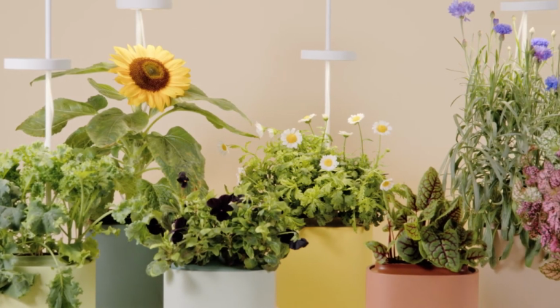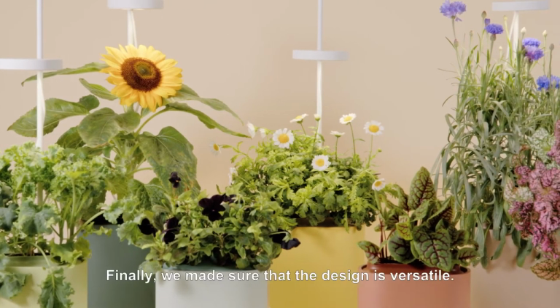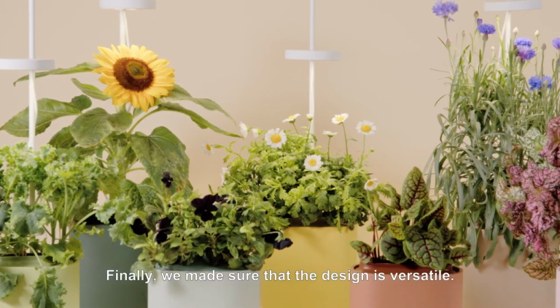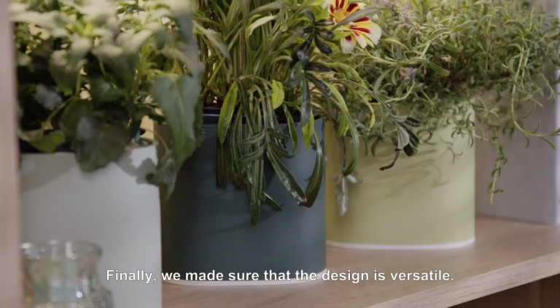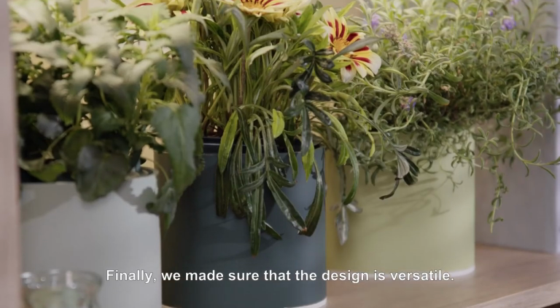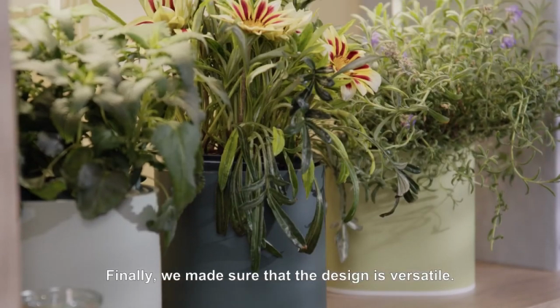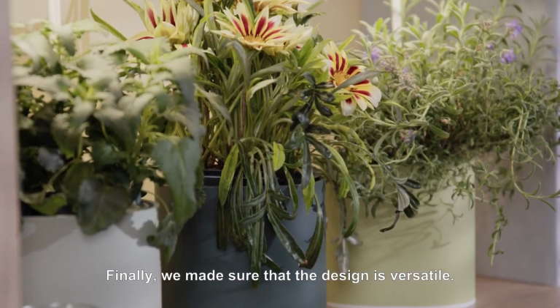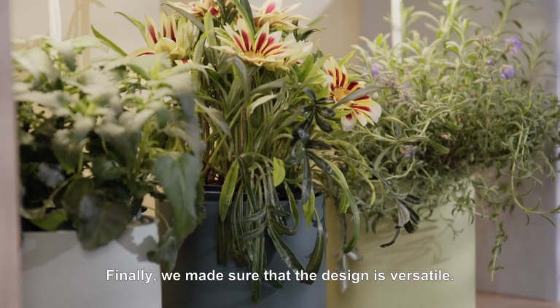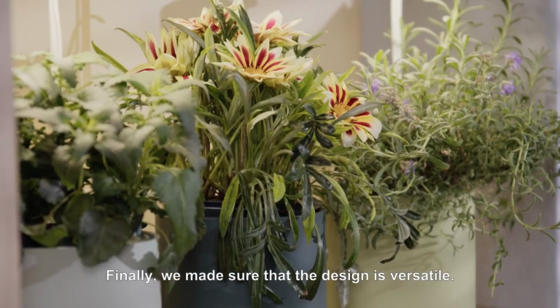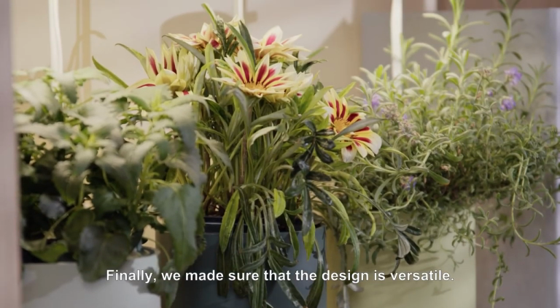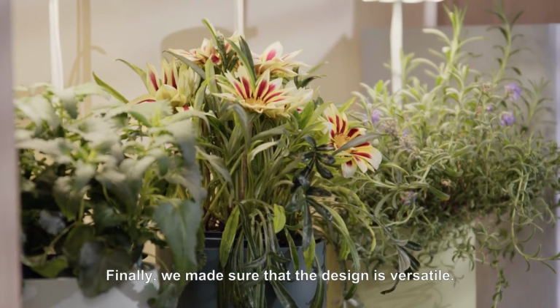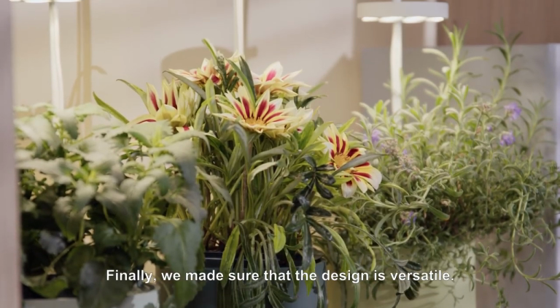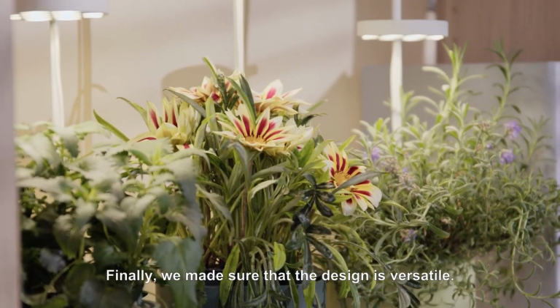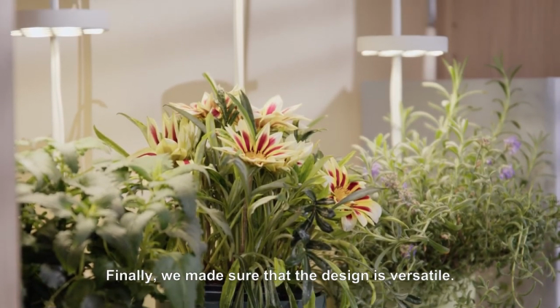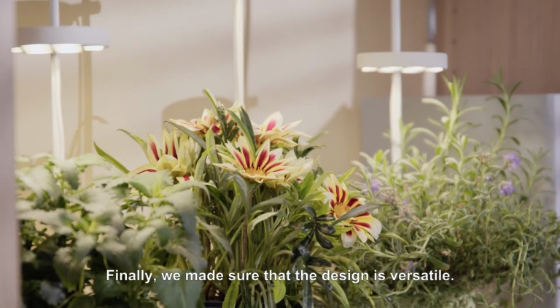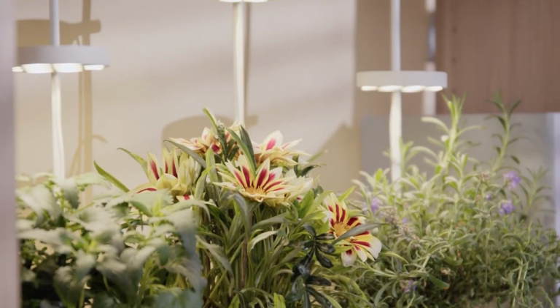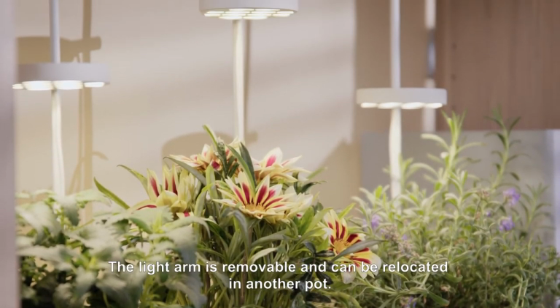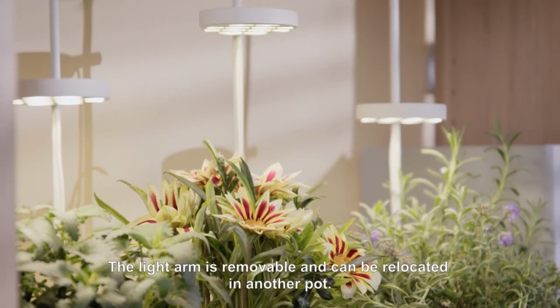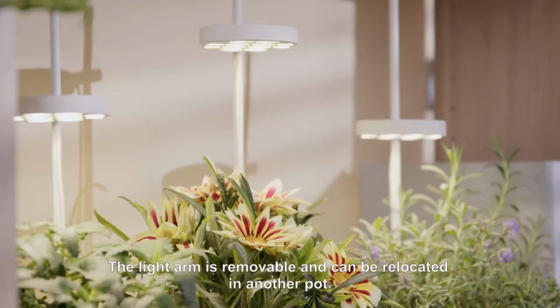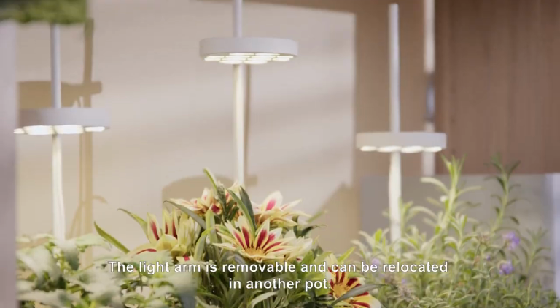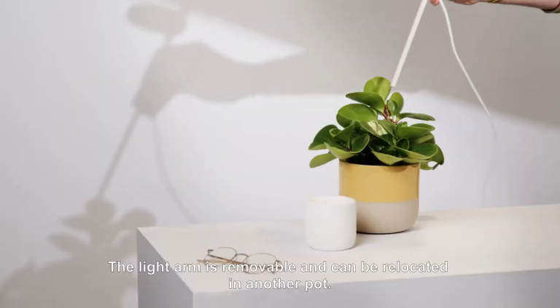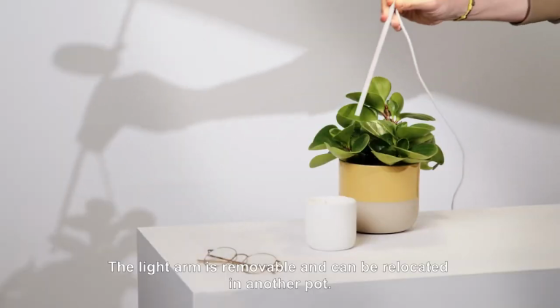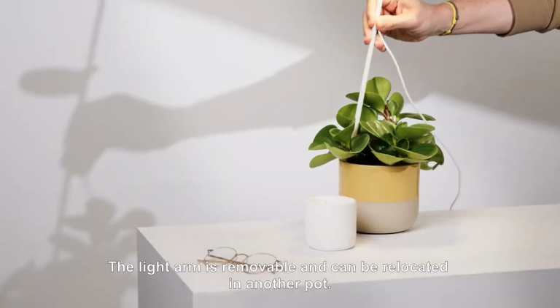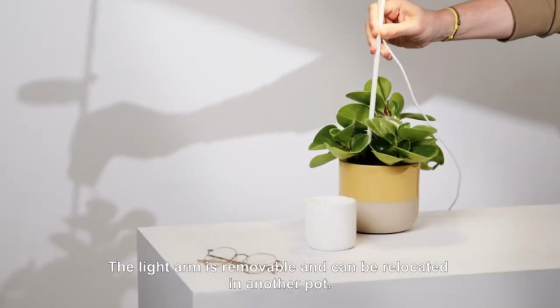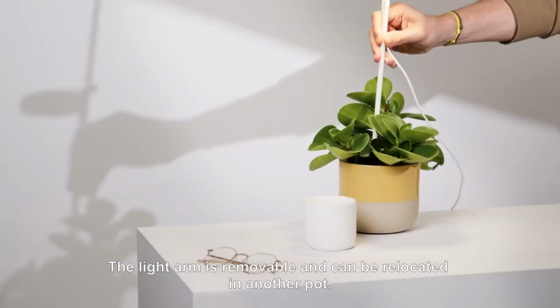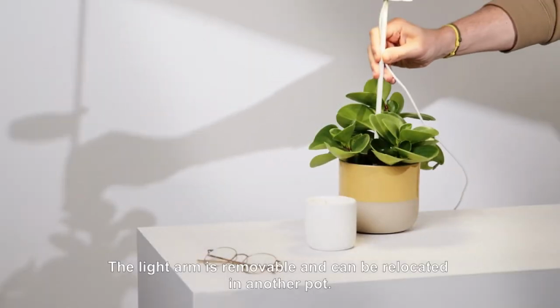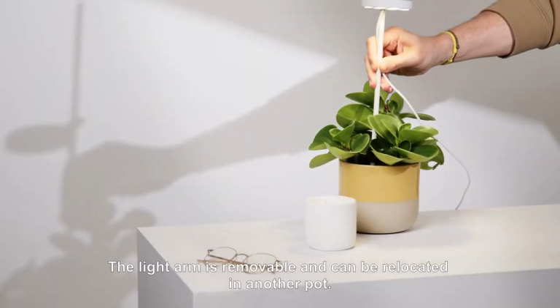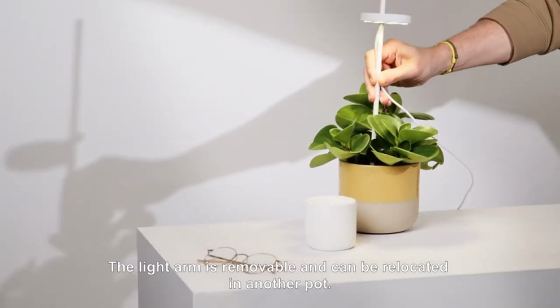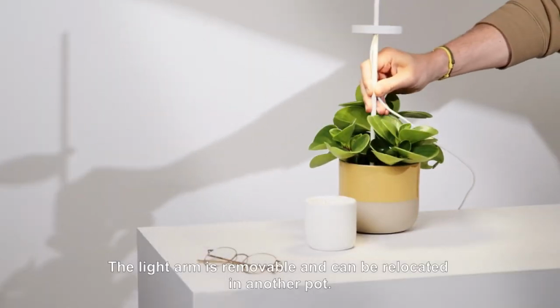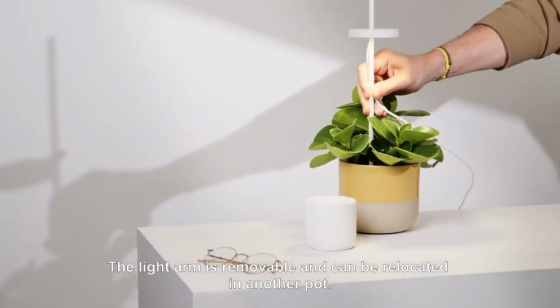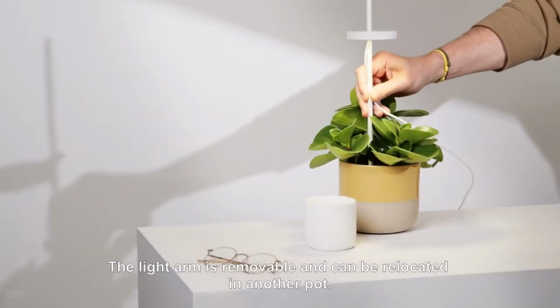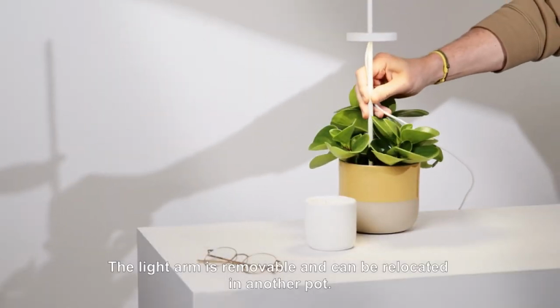Finally, we made sure that the design is versatile — the light arm is removable and can be relocated in another pot.